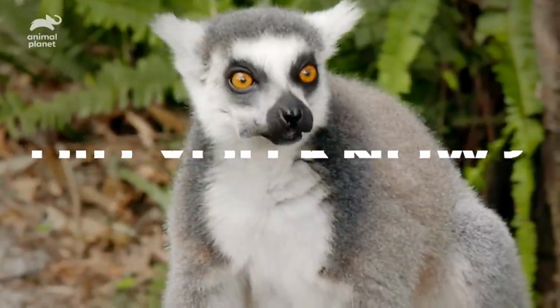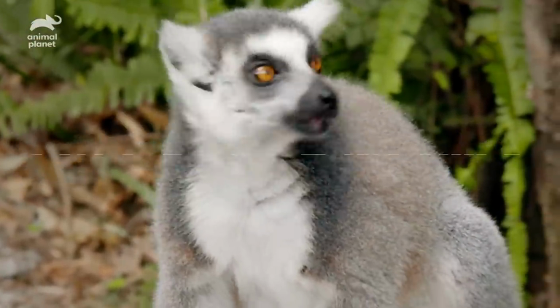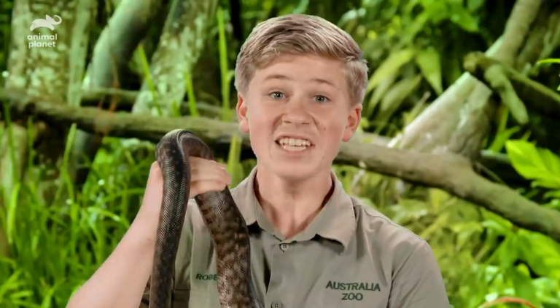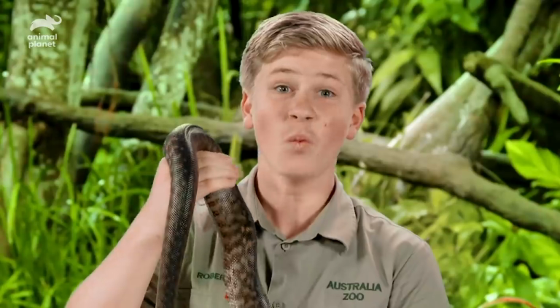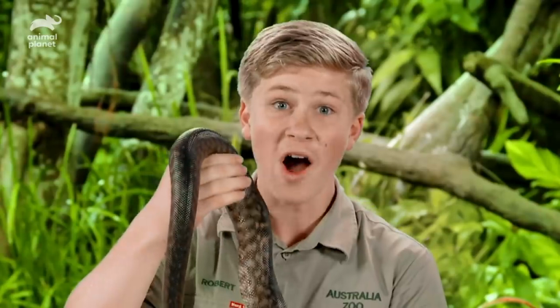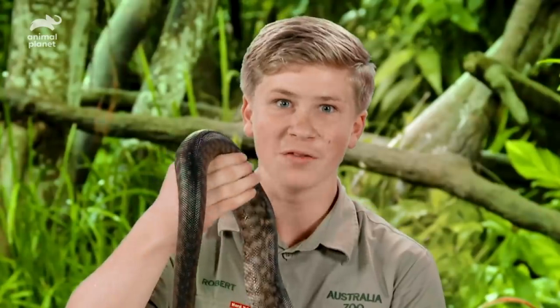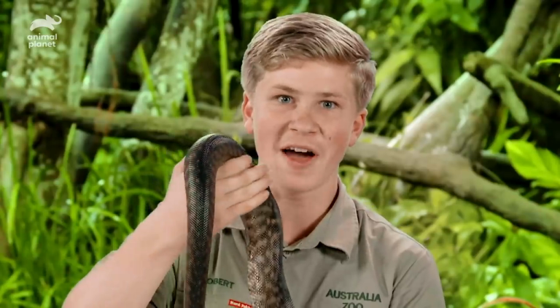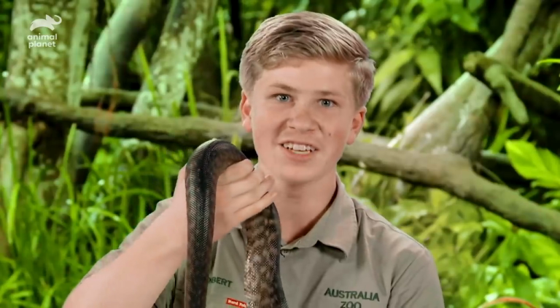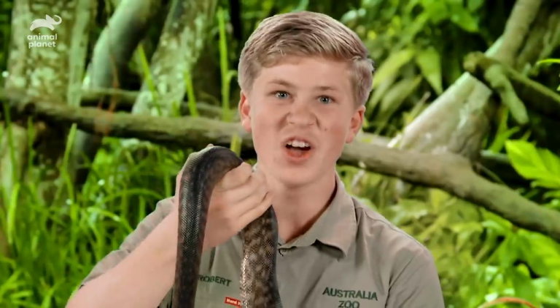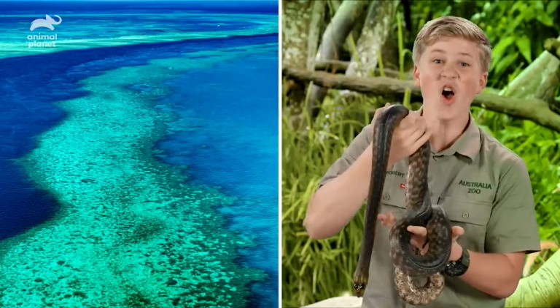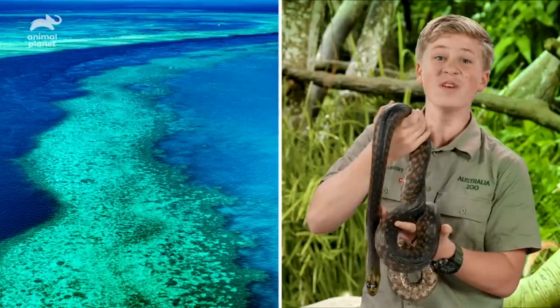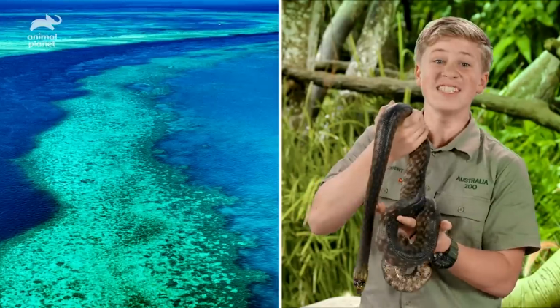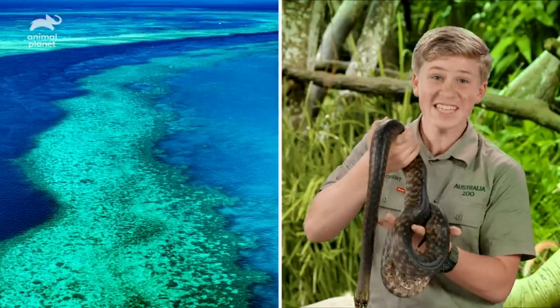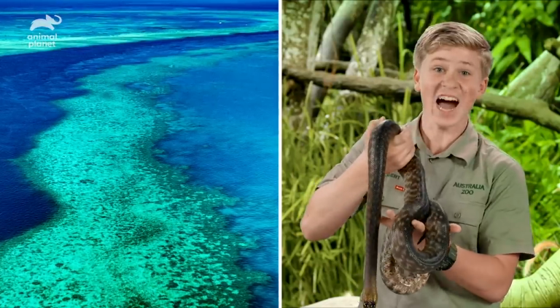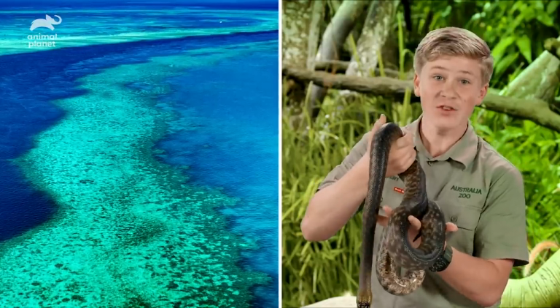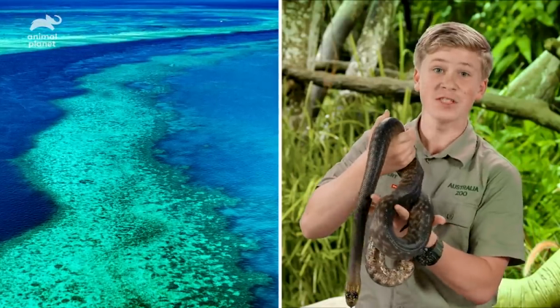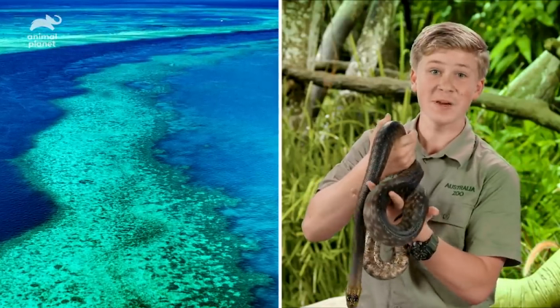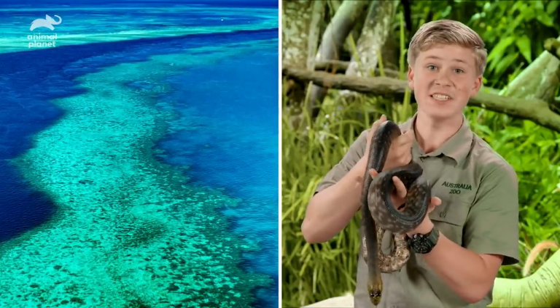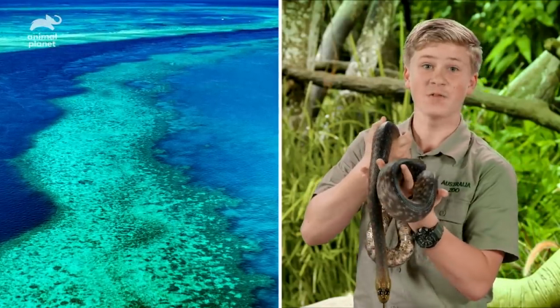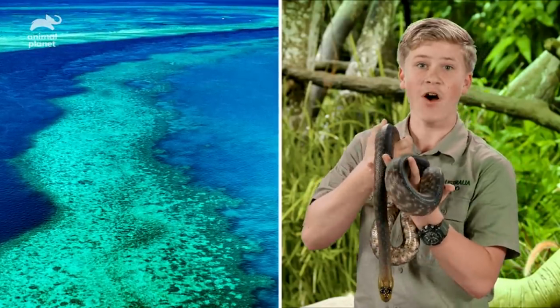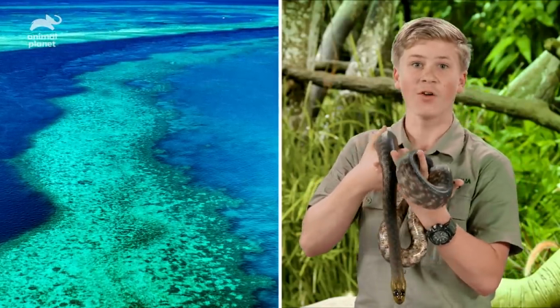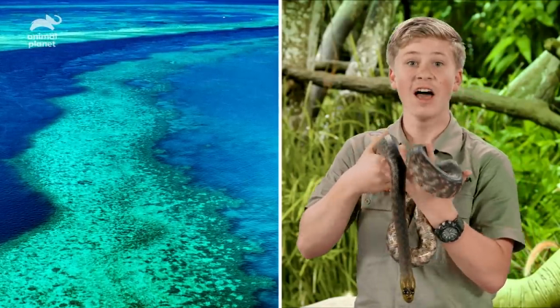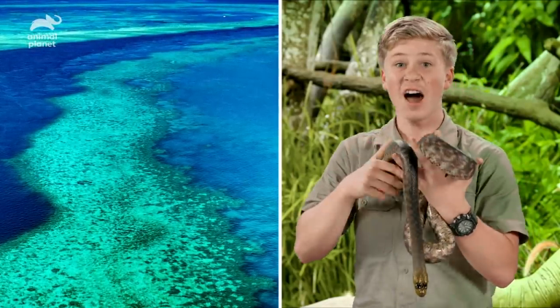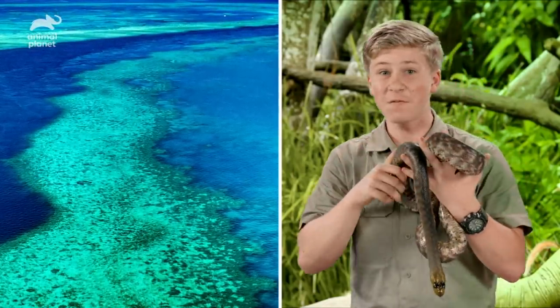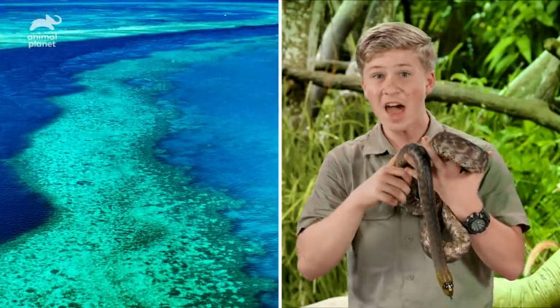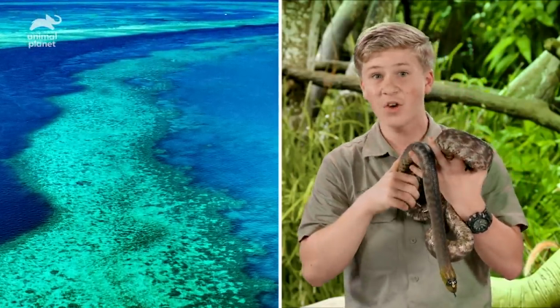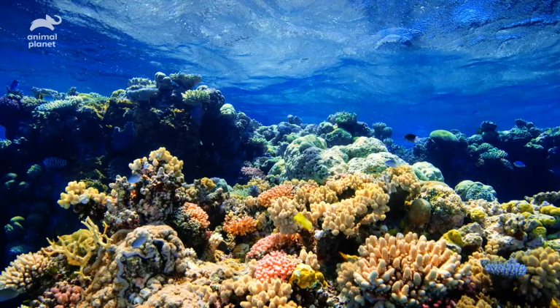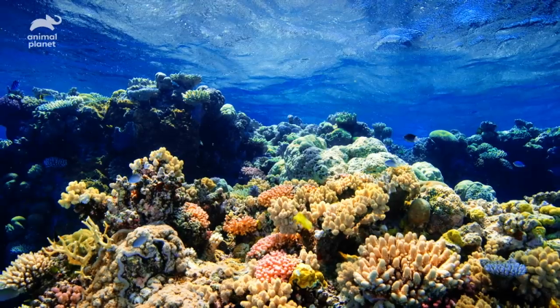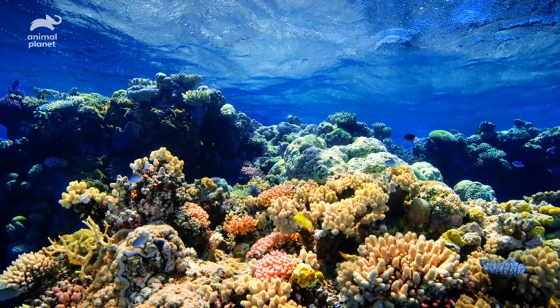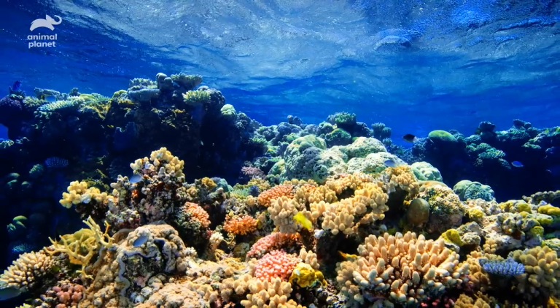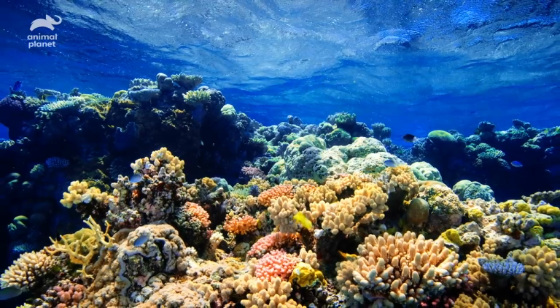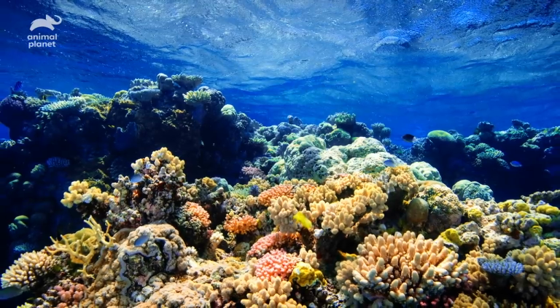Here's a wild fact: over 600 species of coral are found on the Great Barrier Reef.